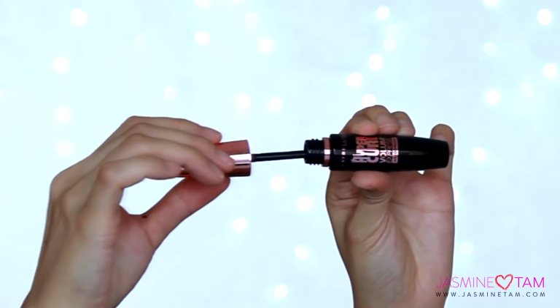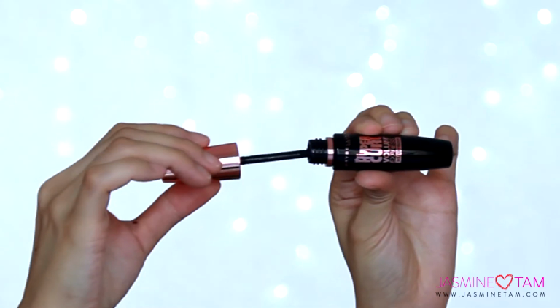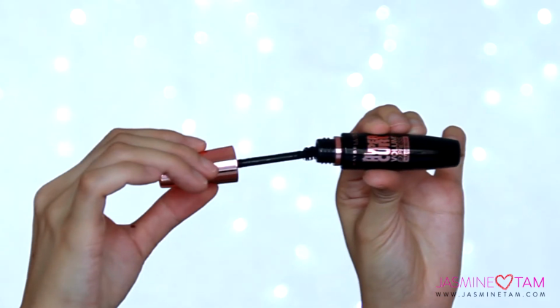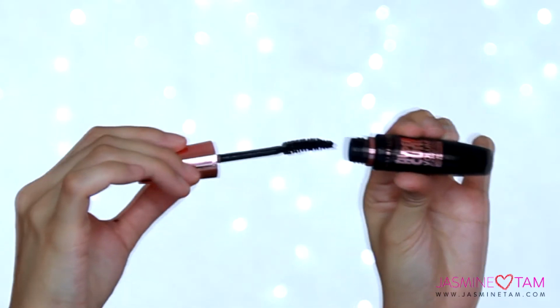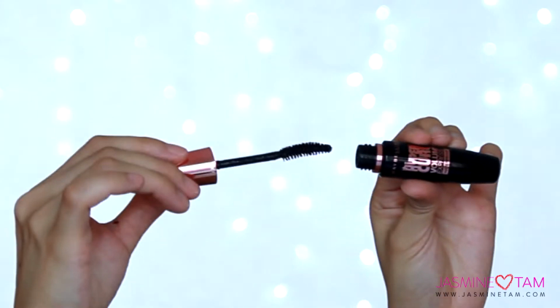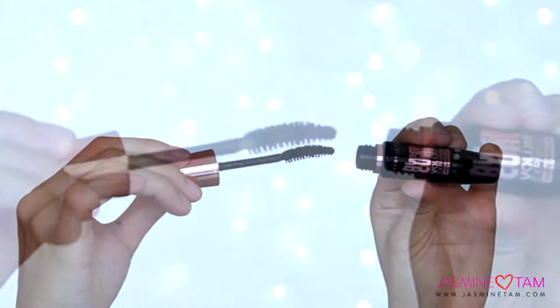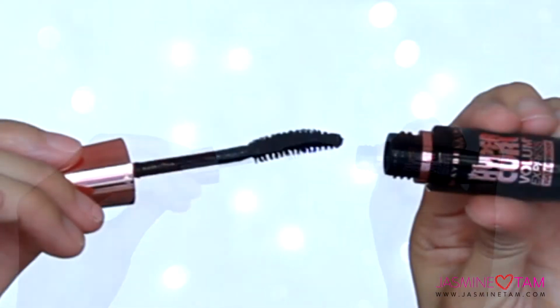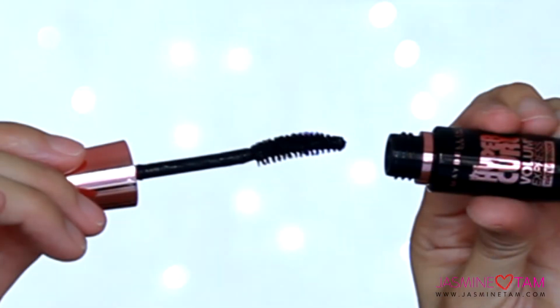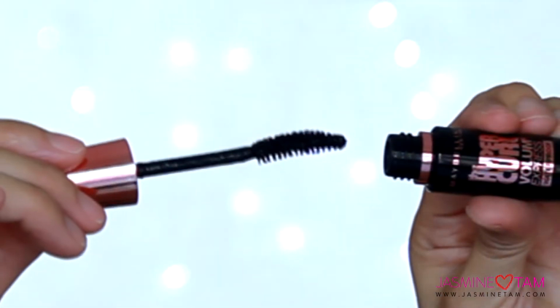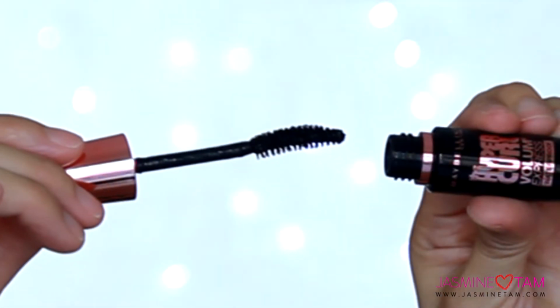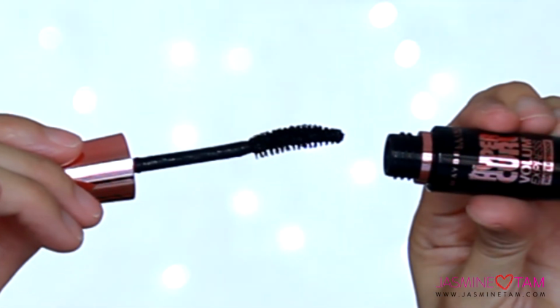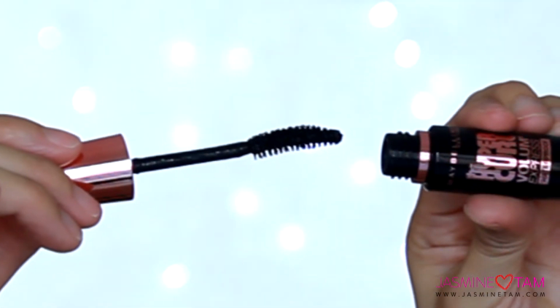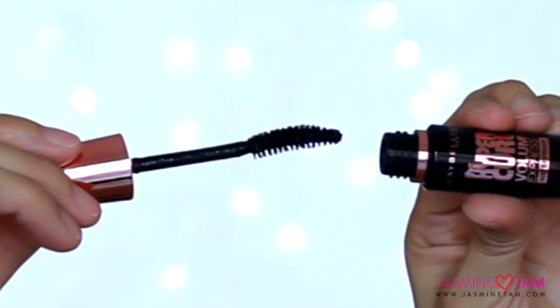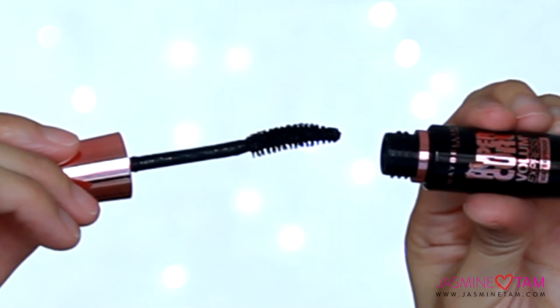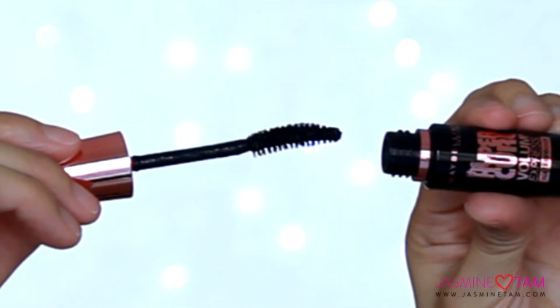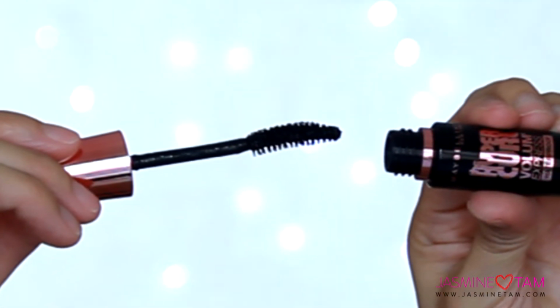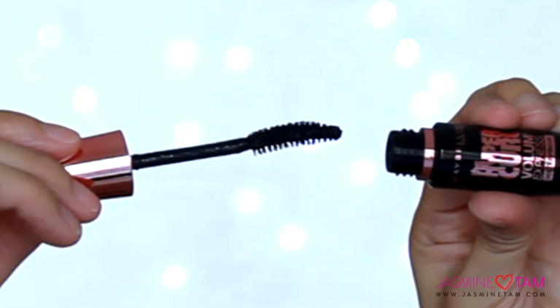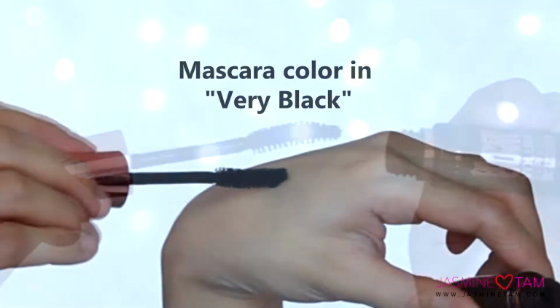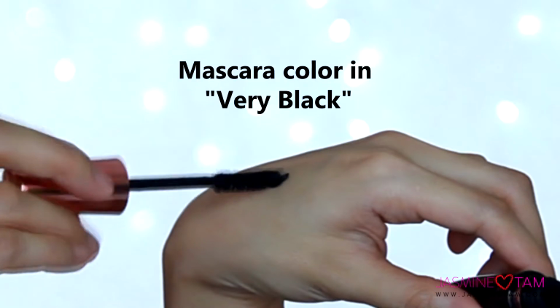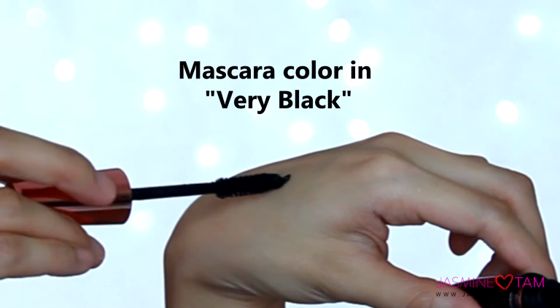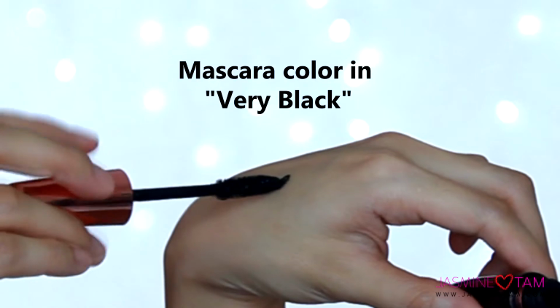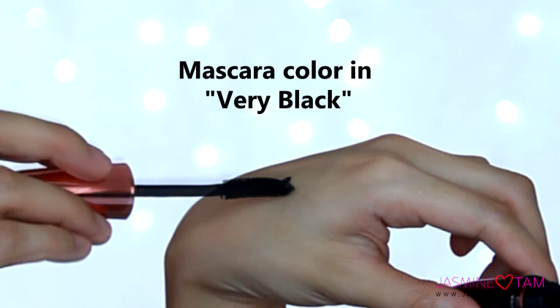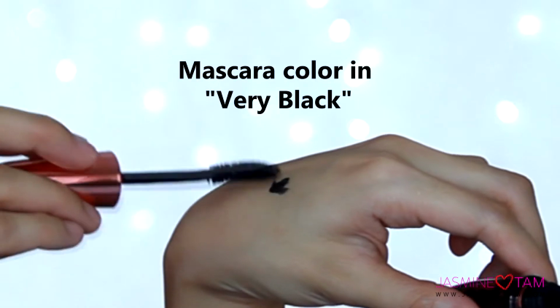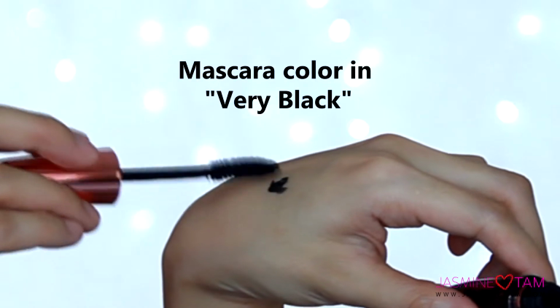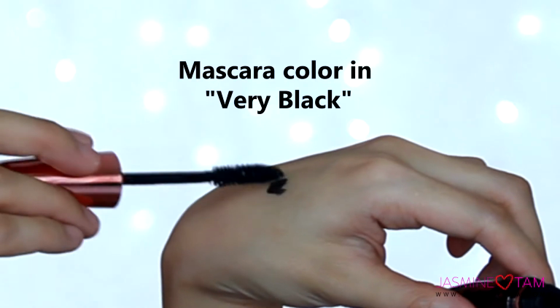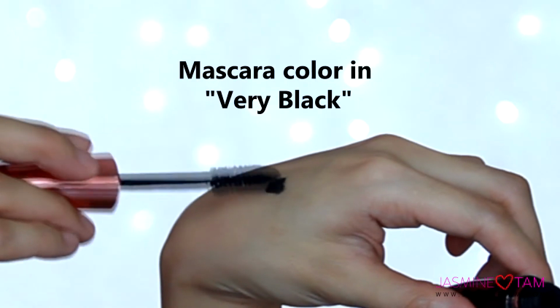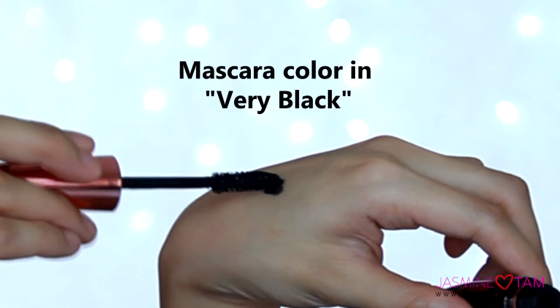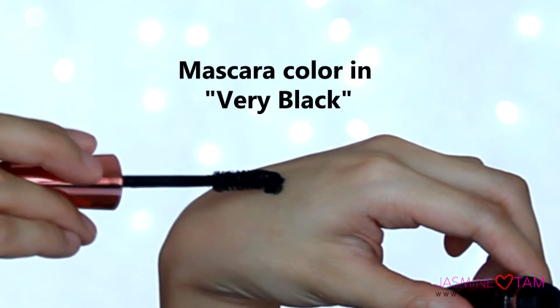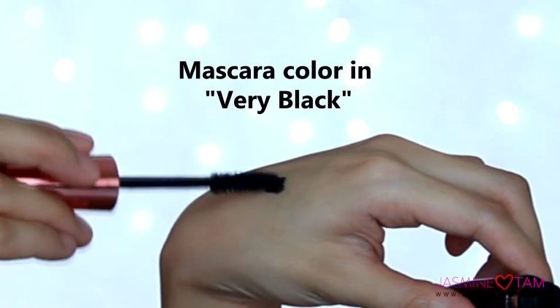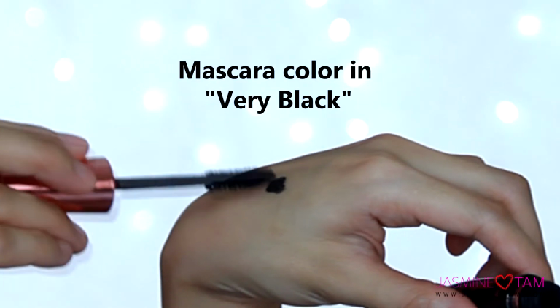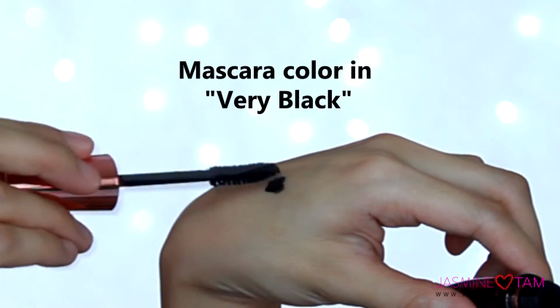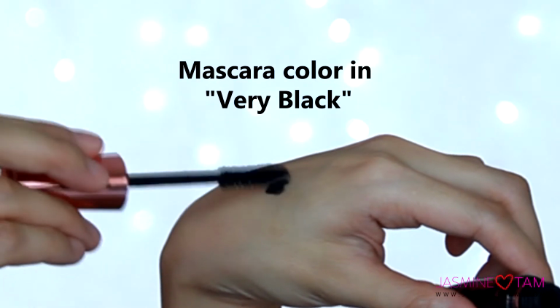The brush of the Hypercurl mascara is slightly curved, and the texture of the product is not too wet and not too dry.